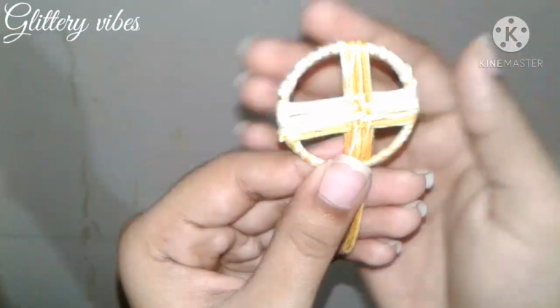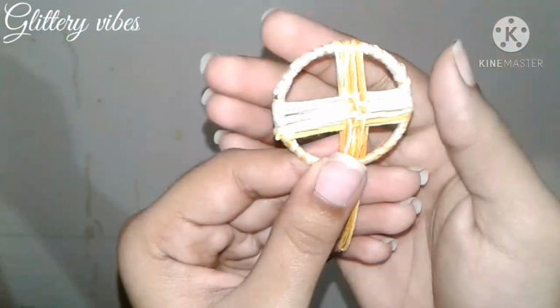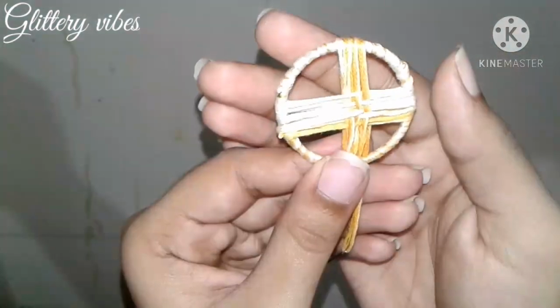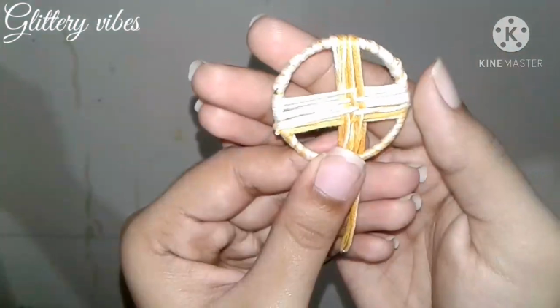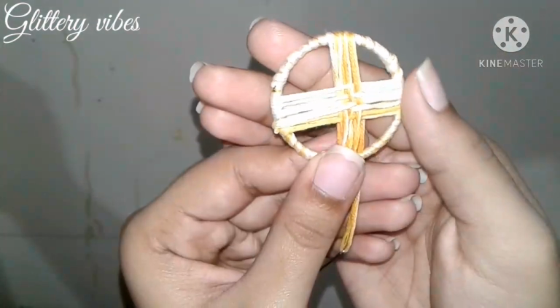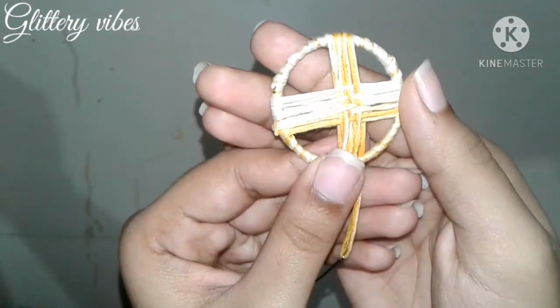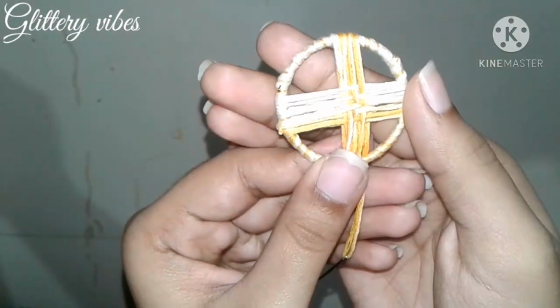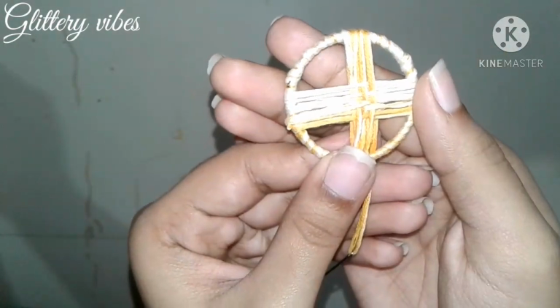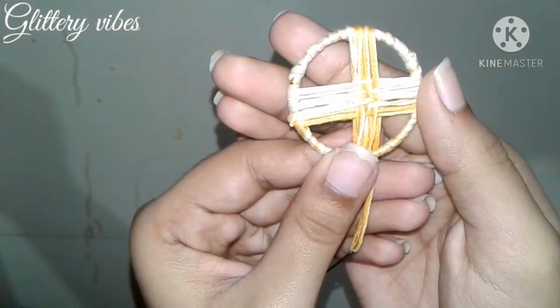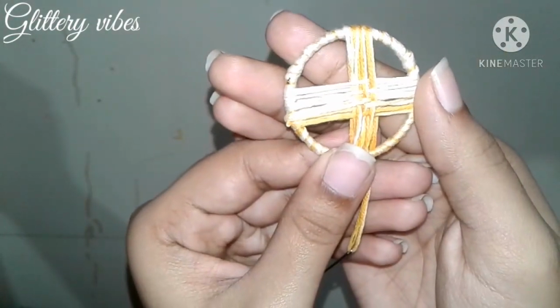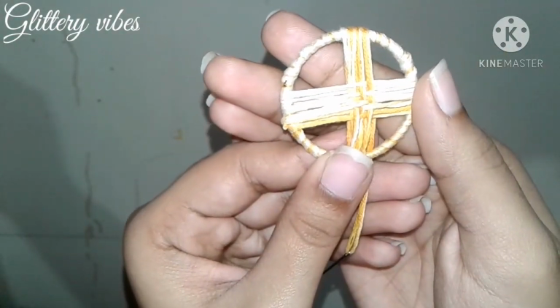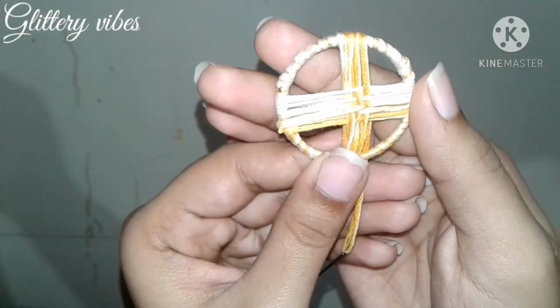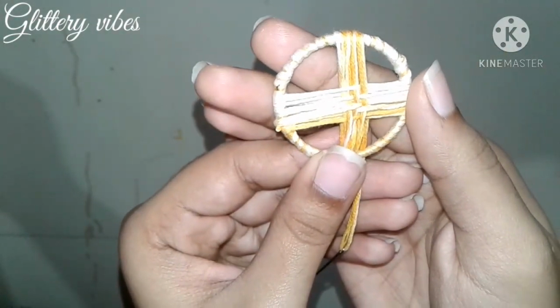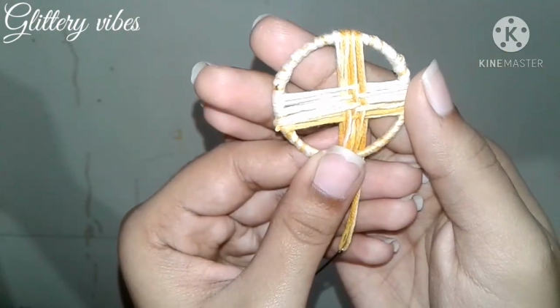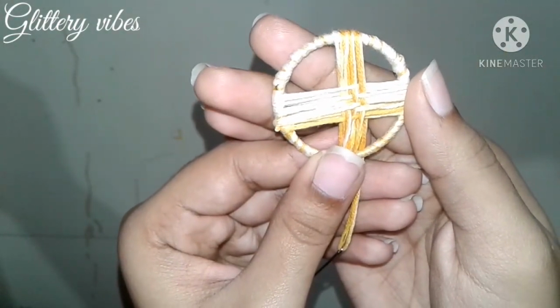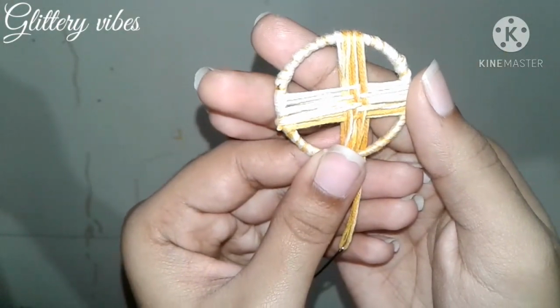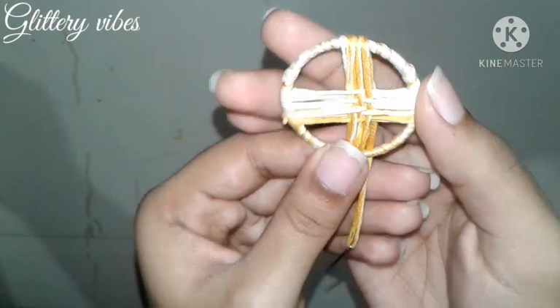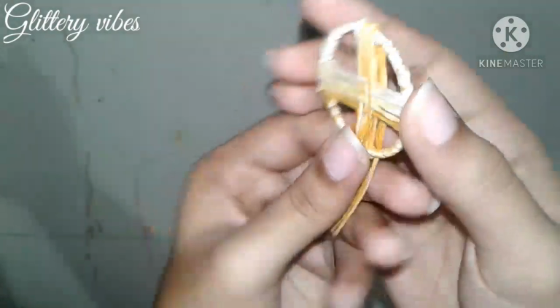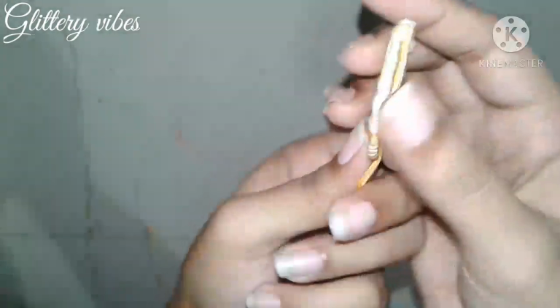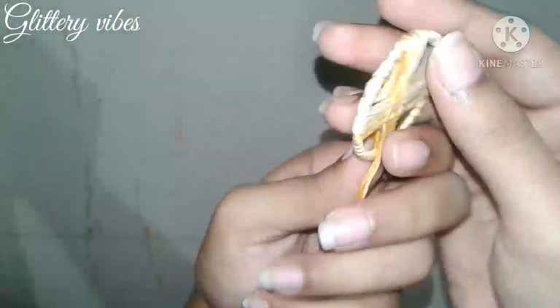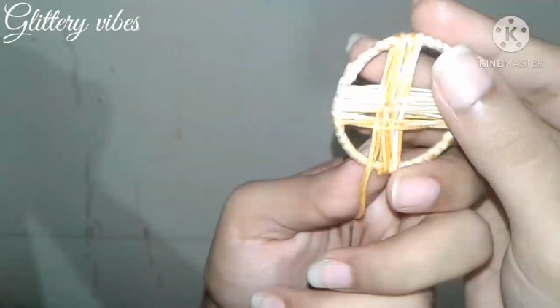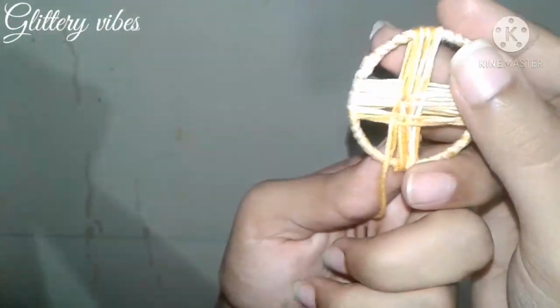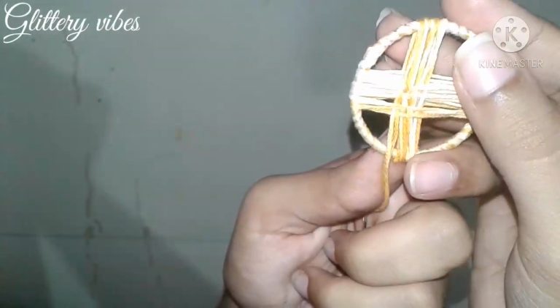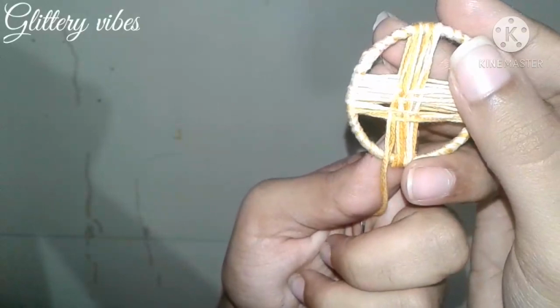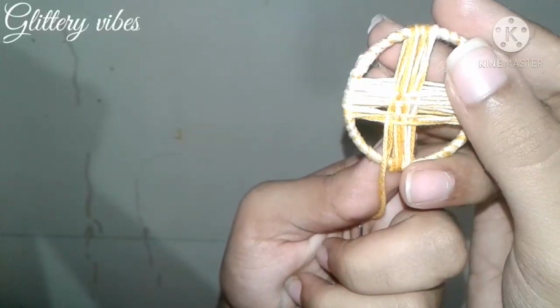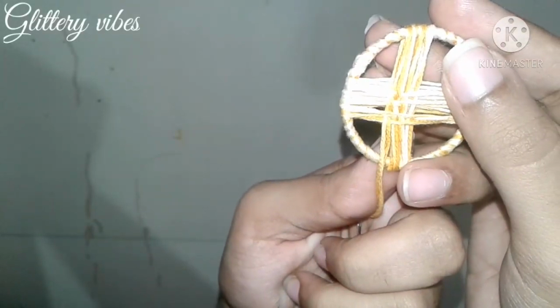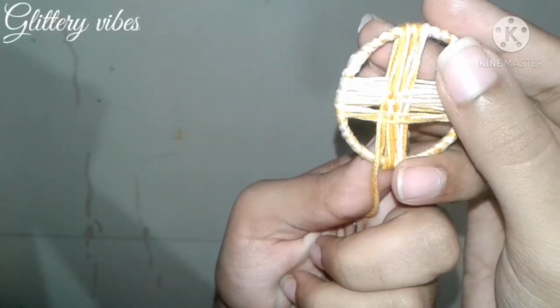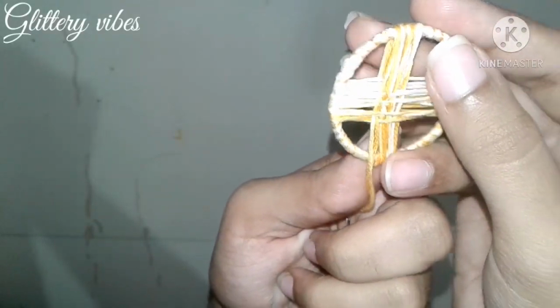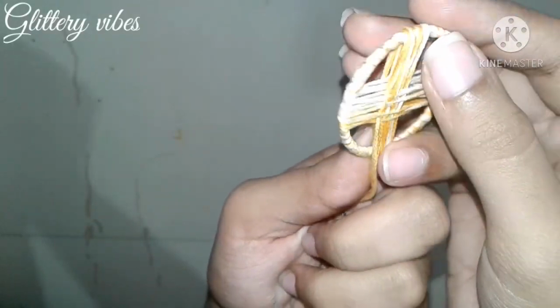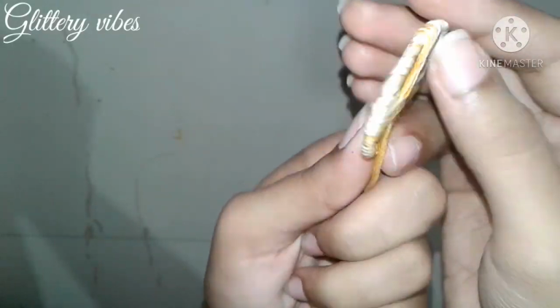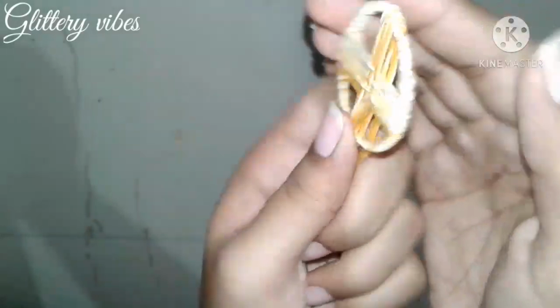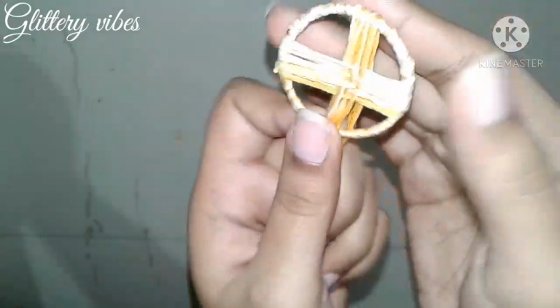This is done. Cut off the remaining thread.